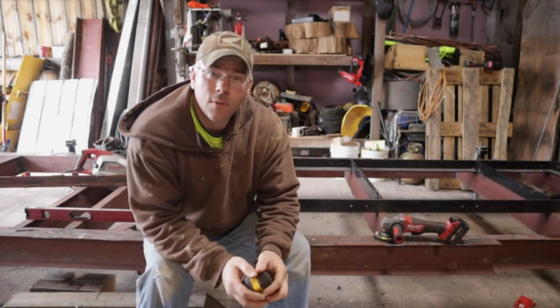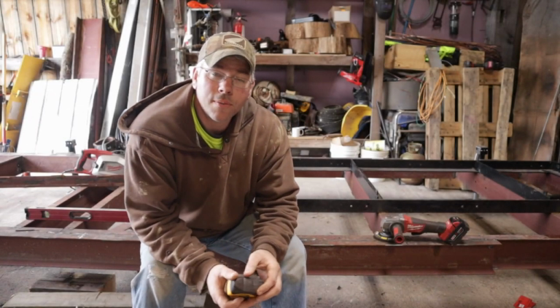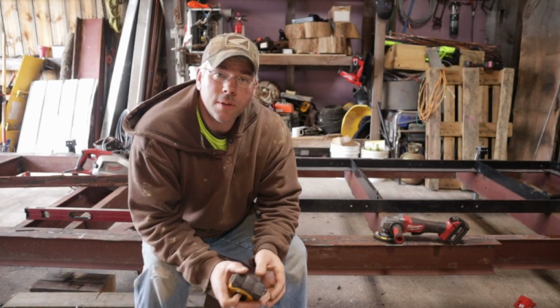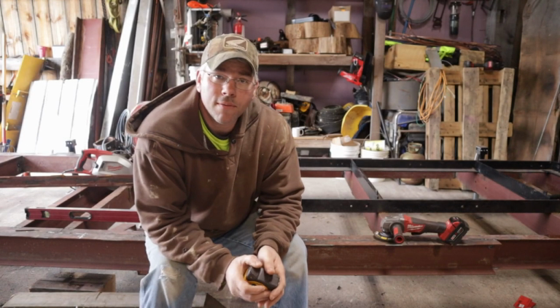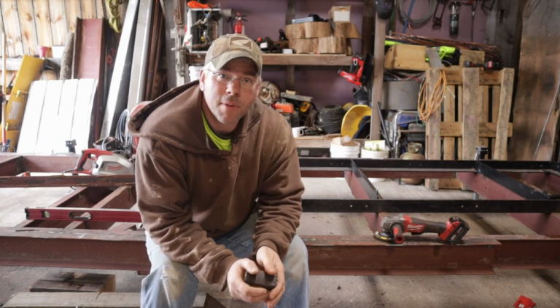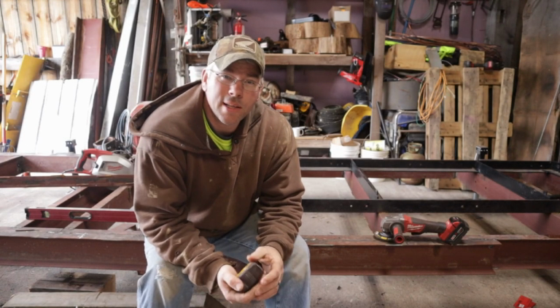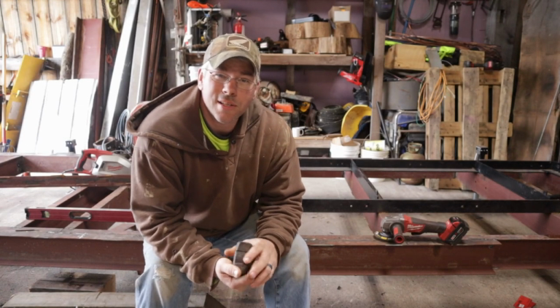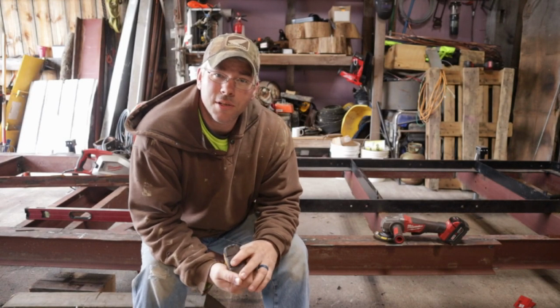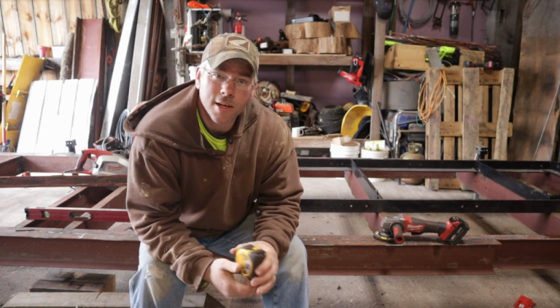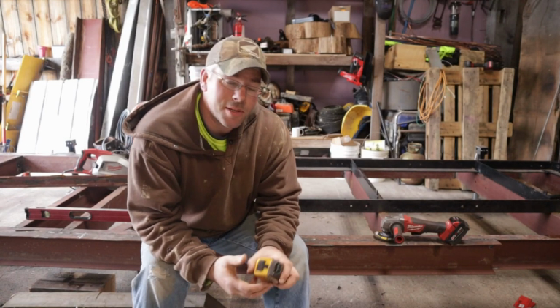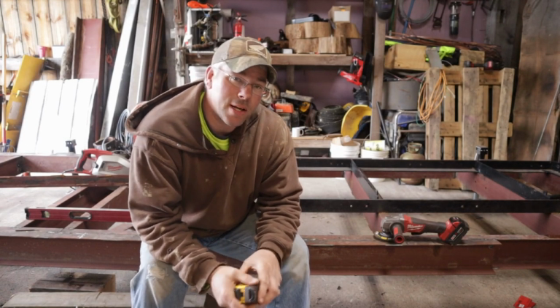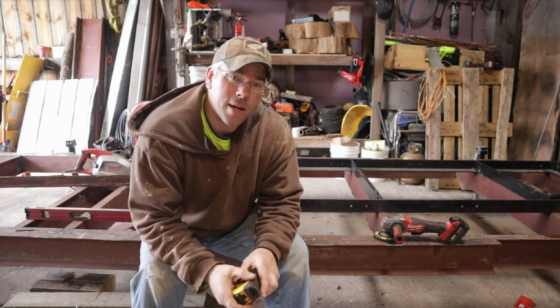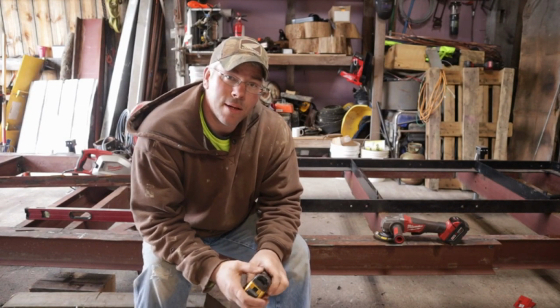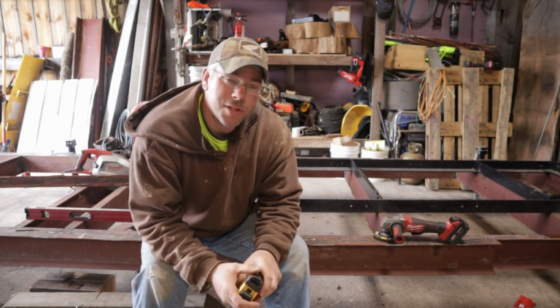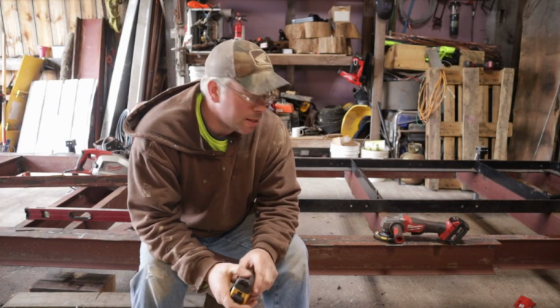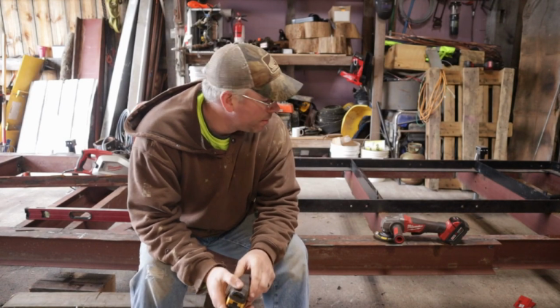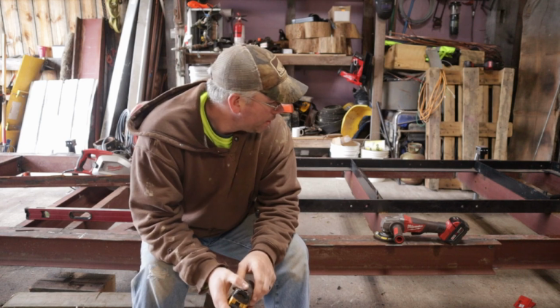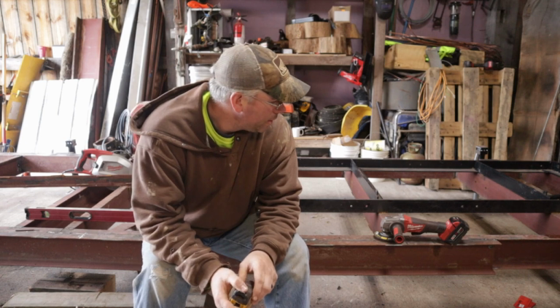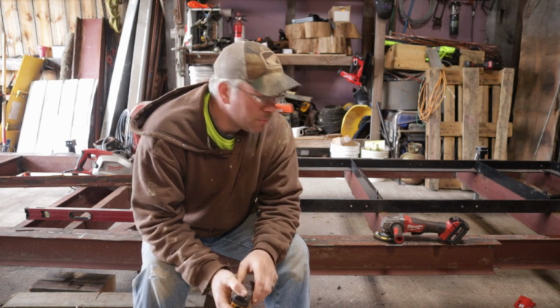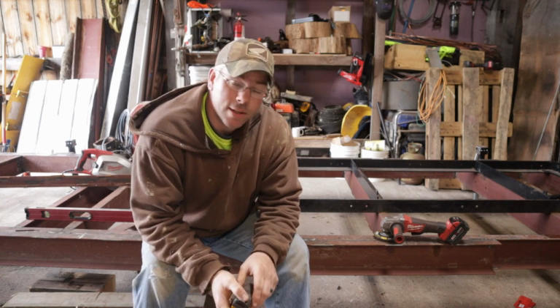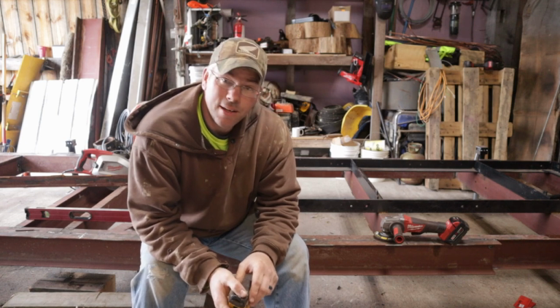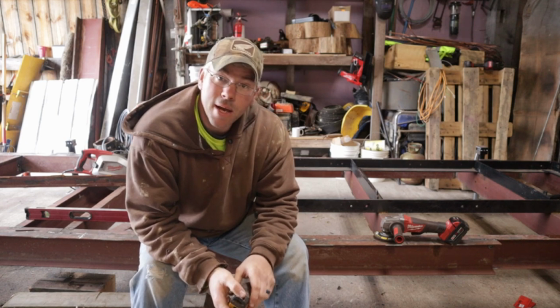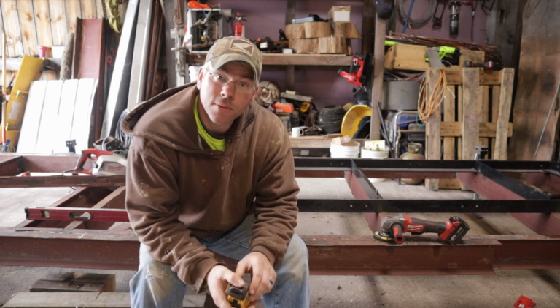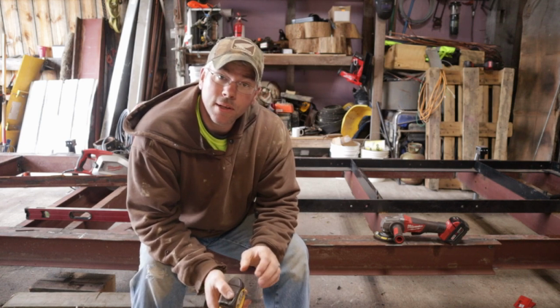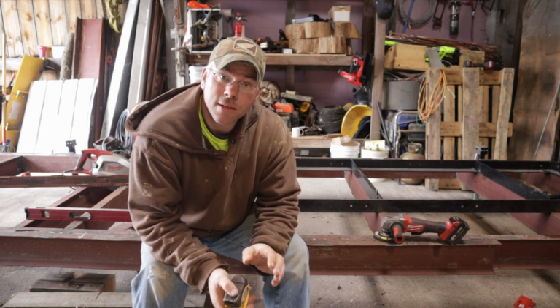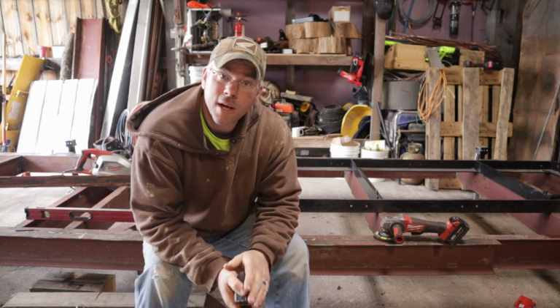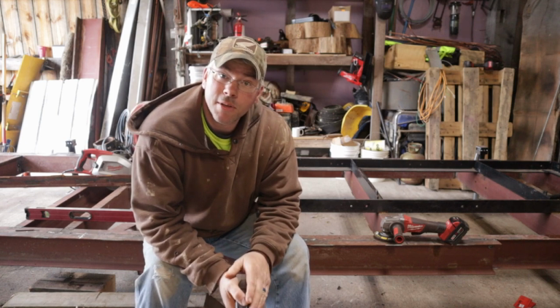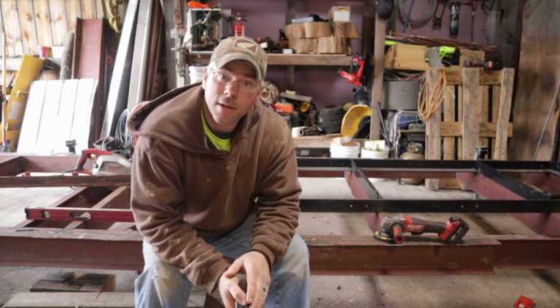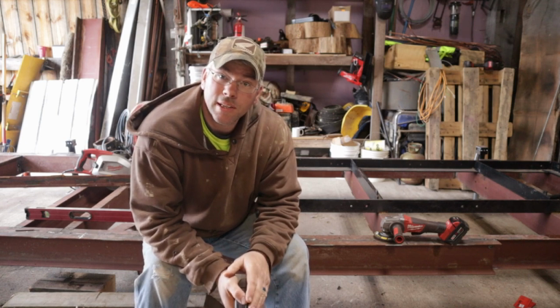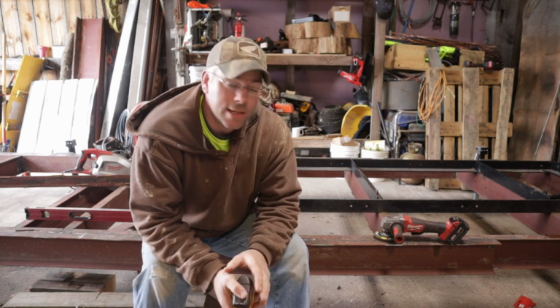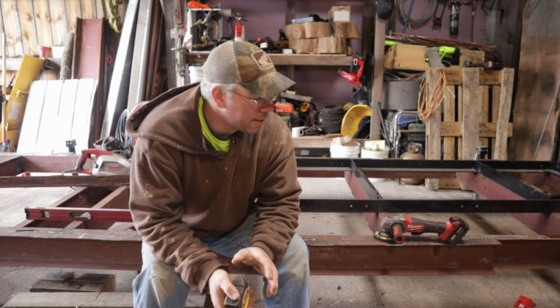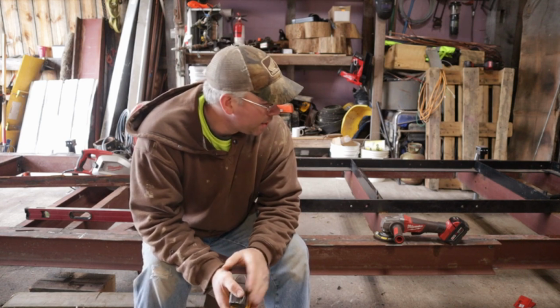Welcome everybody. This is the Tradesman channel. My name is Jim and we are getting back to work on our sawmill trailer again tonight.